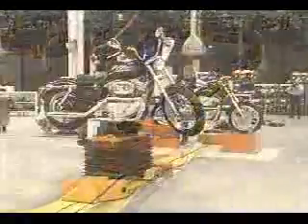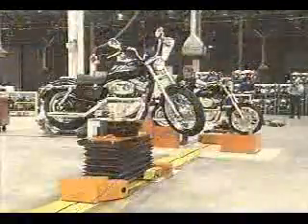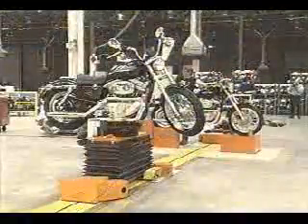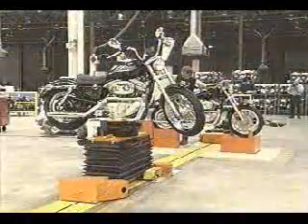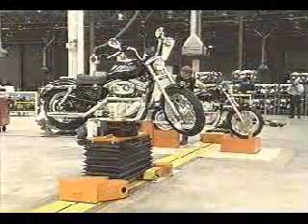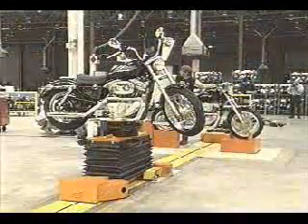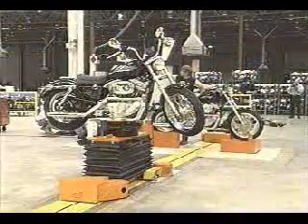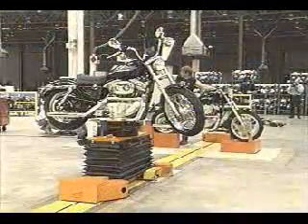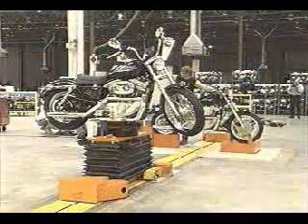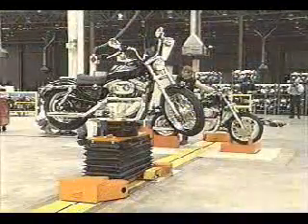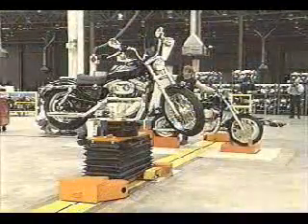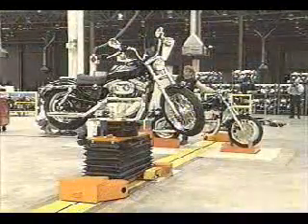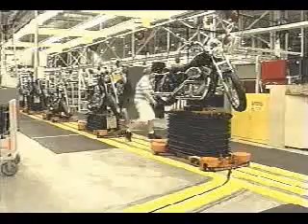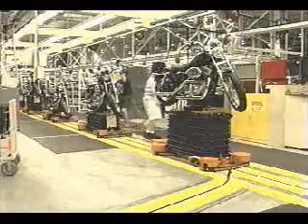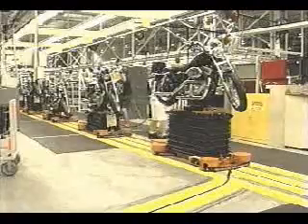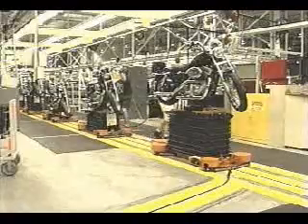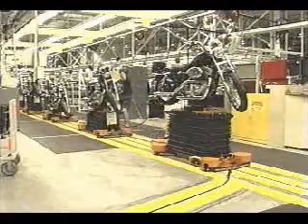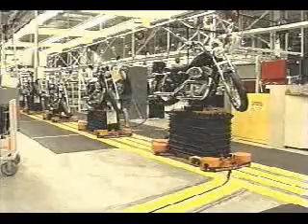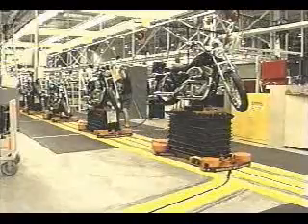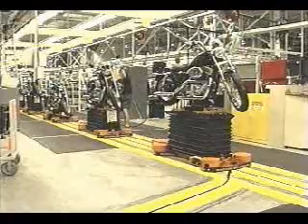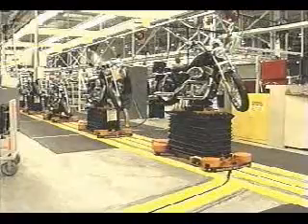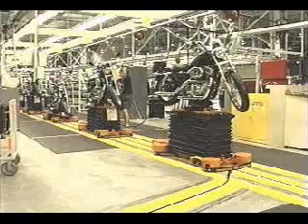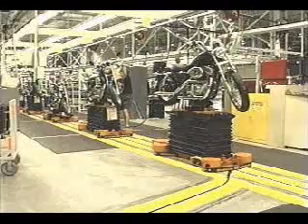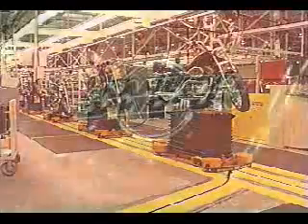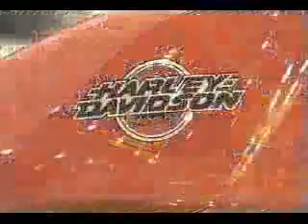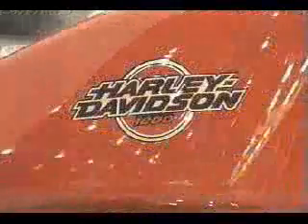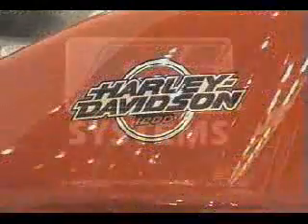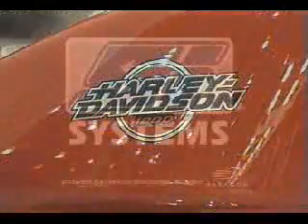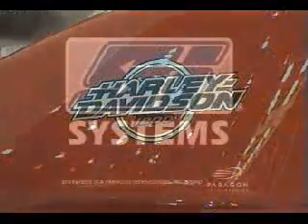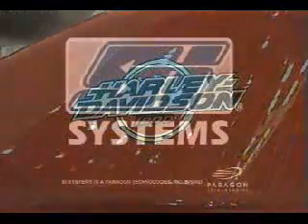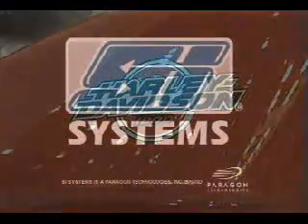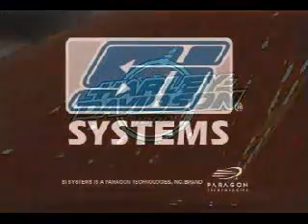This SI handling solution has increased efficiency and quality for Harley-Davidson.